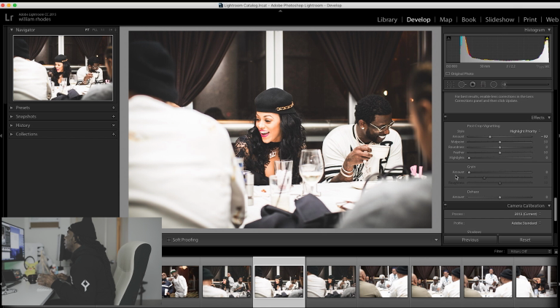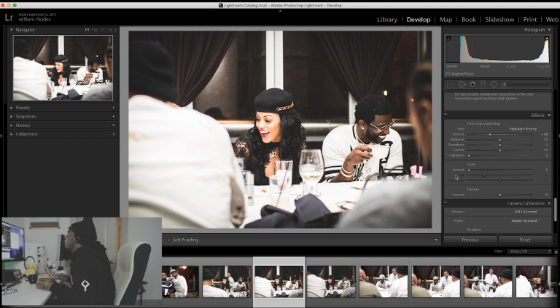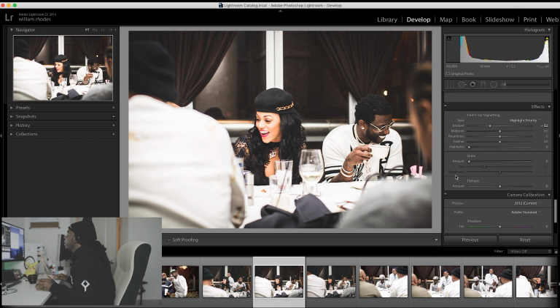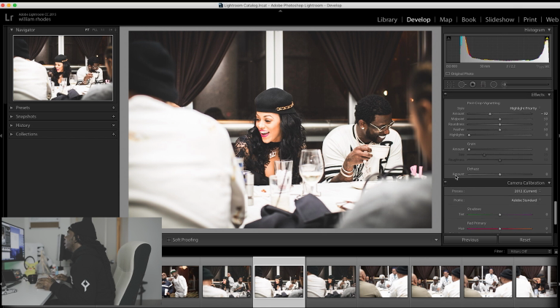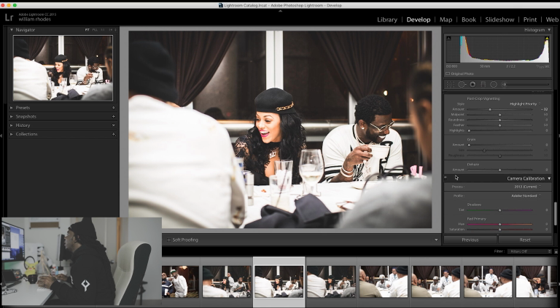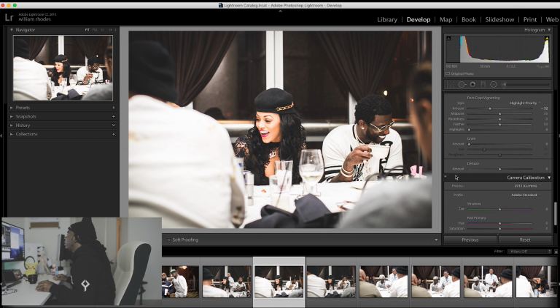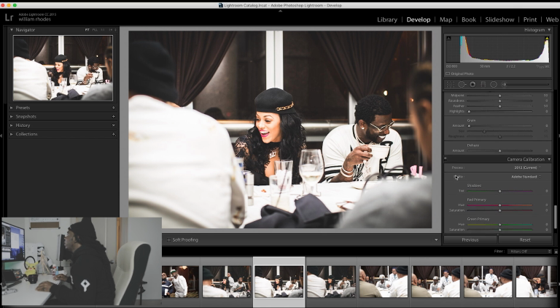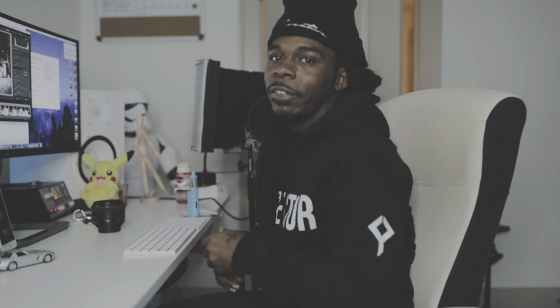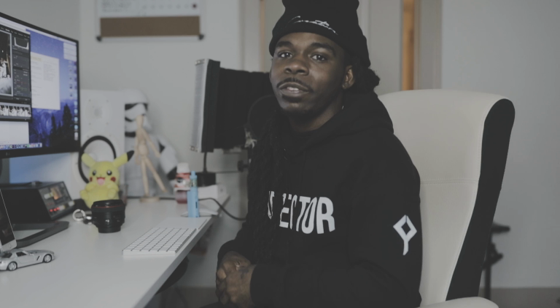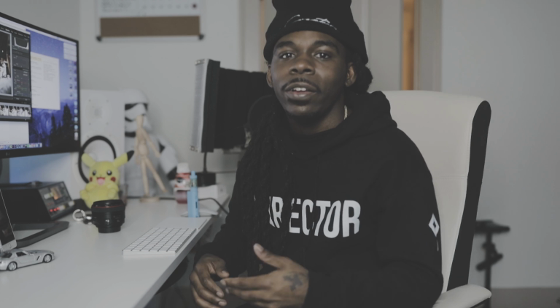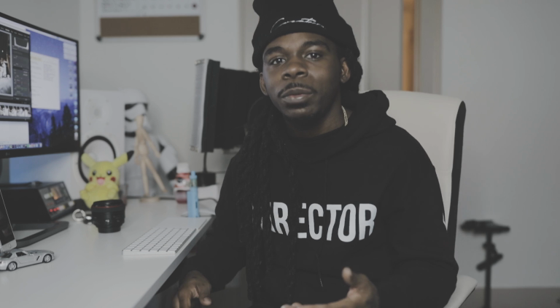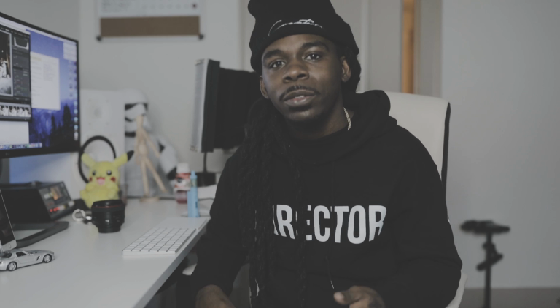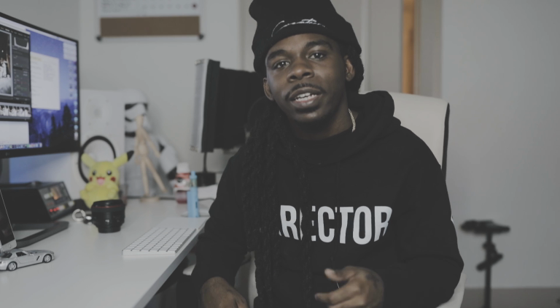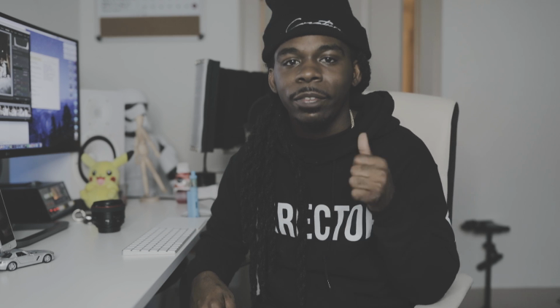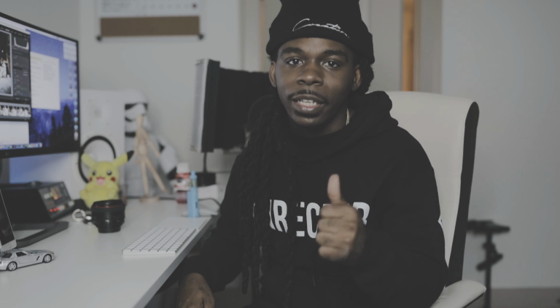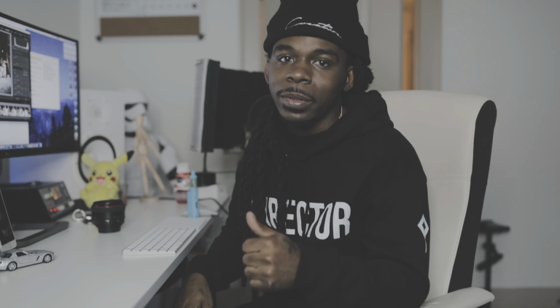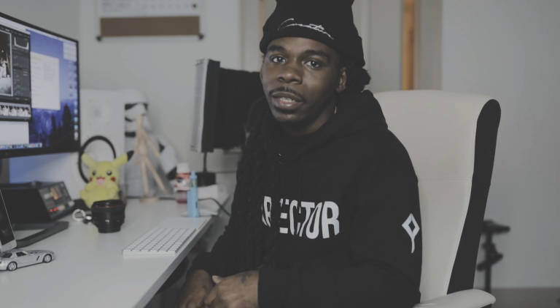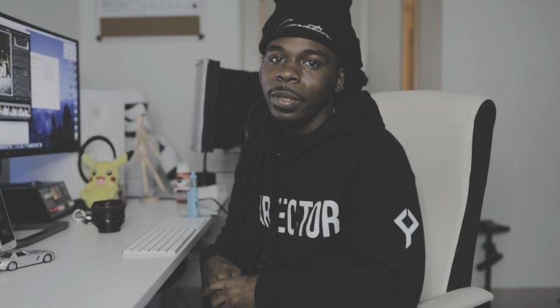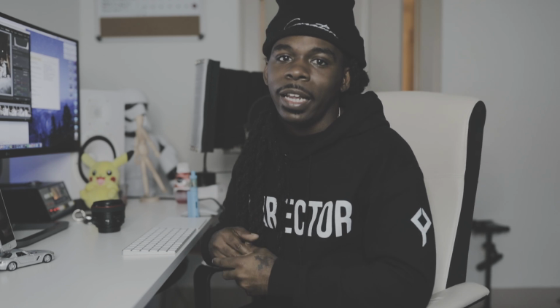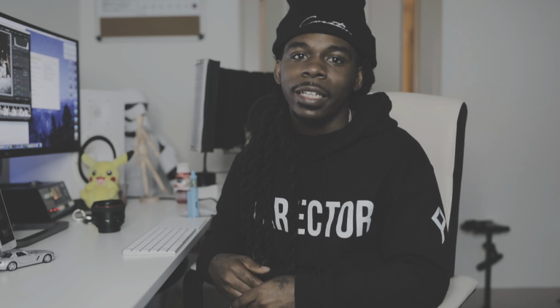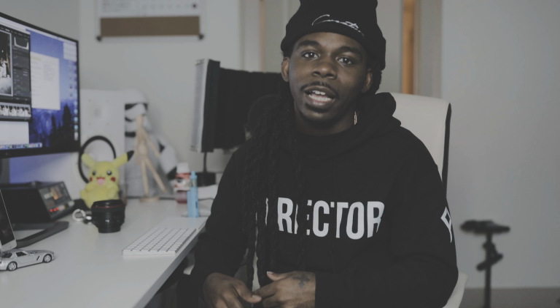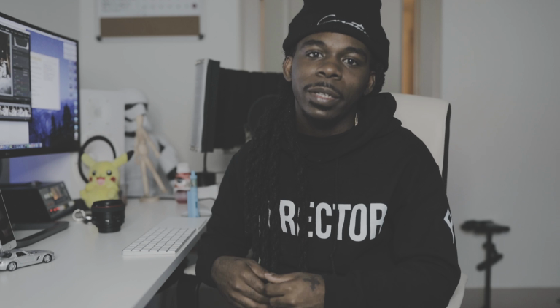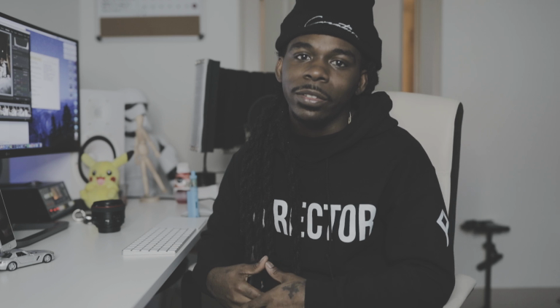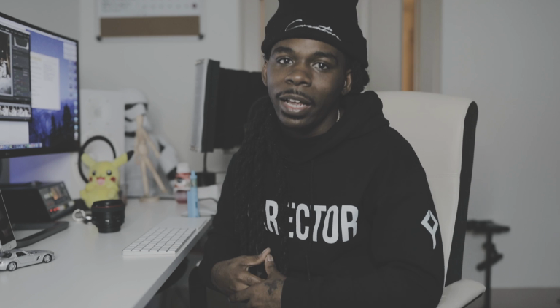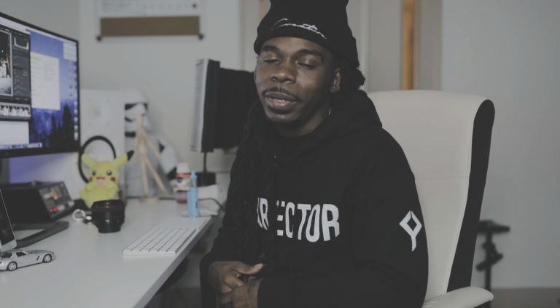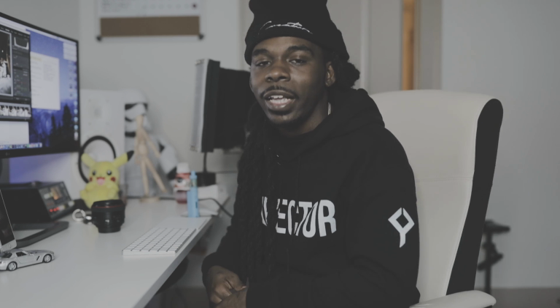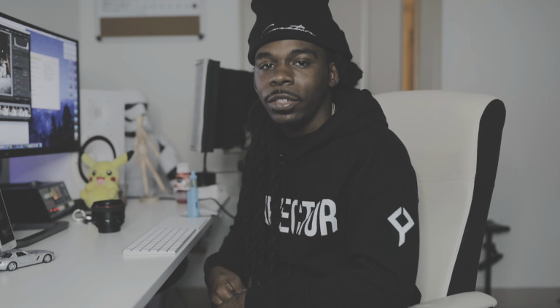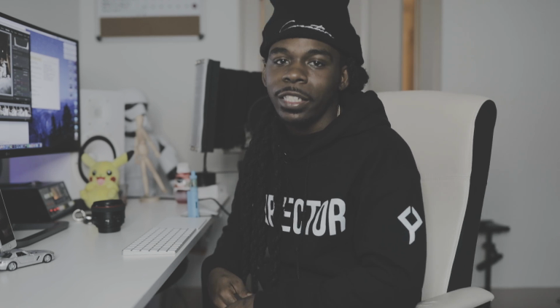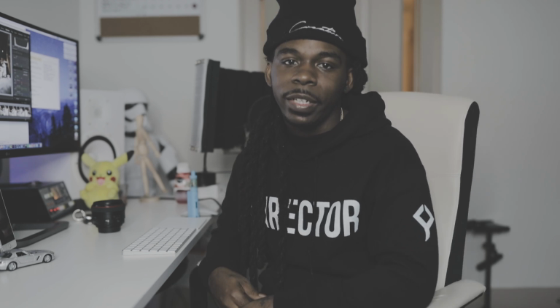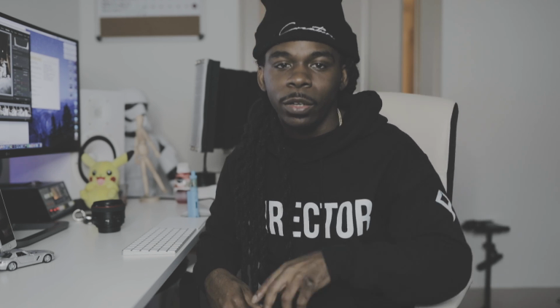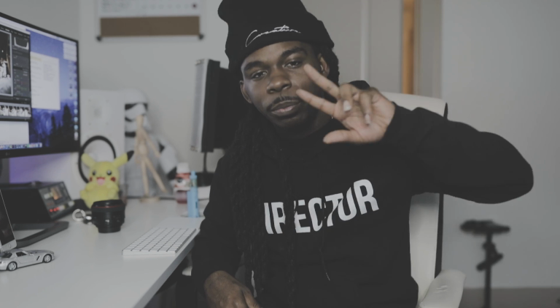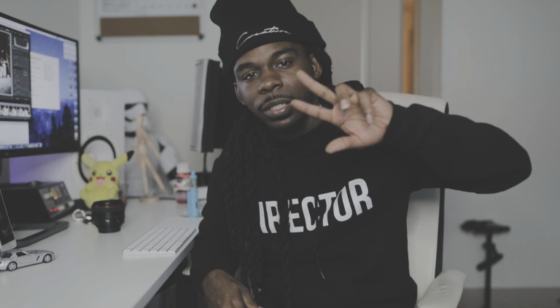And that's how you get a quick edit in Lightroom. If this video helped you, go ahead and give it a thumbs up — like, comment, subscribe. And I'll catch you in the next video. Peace.